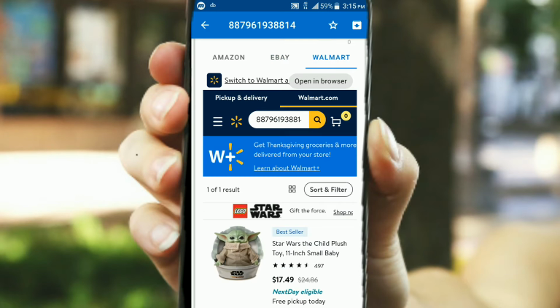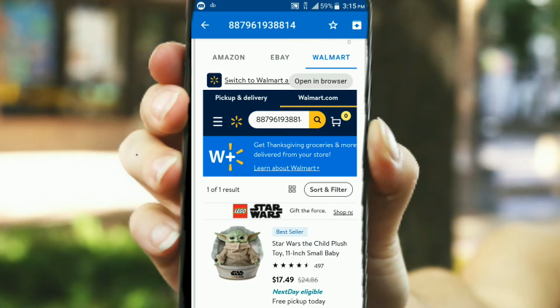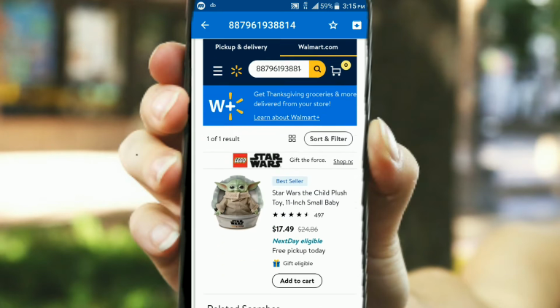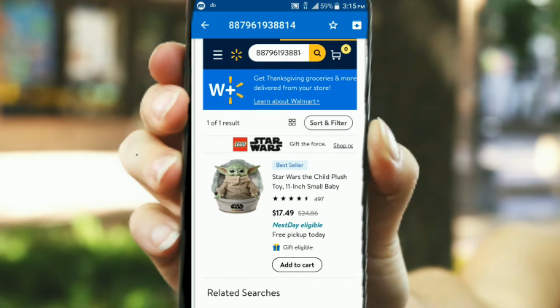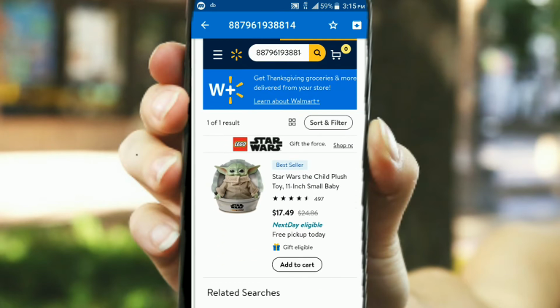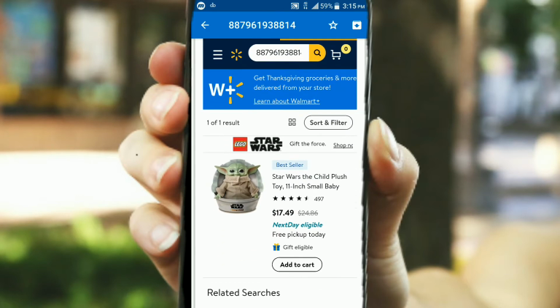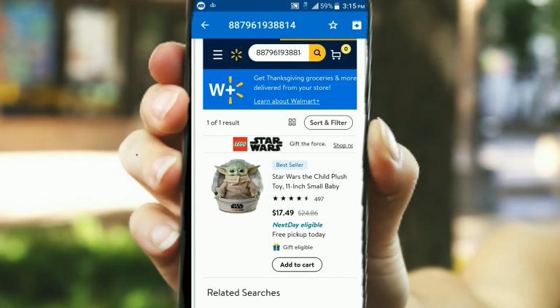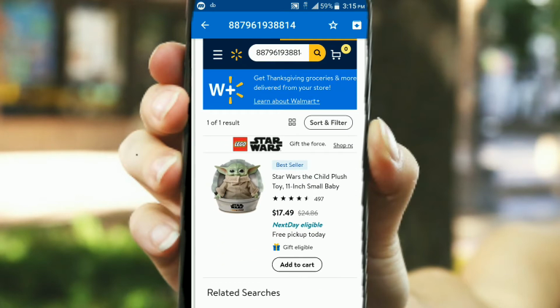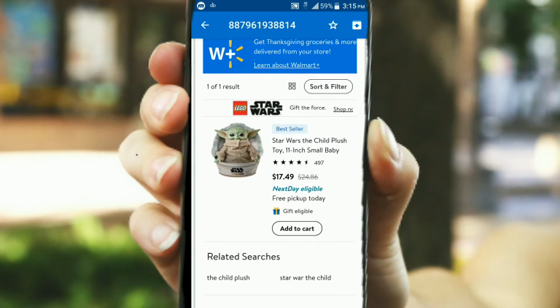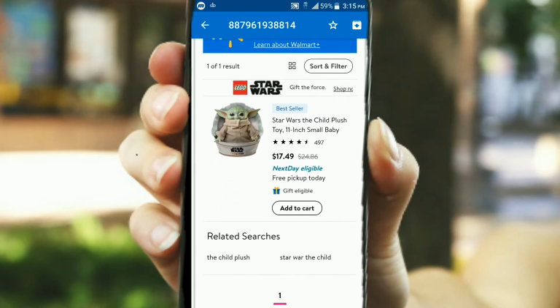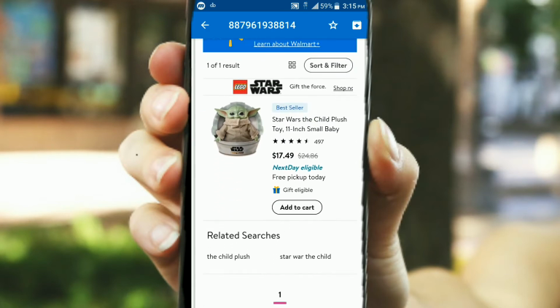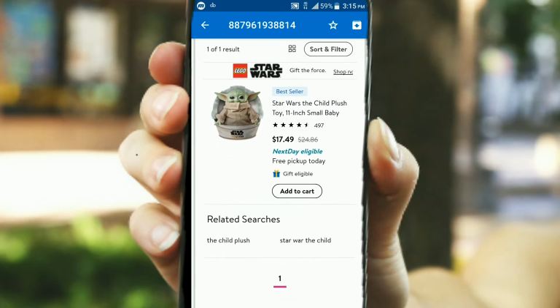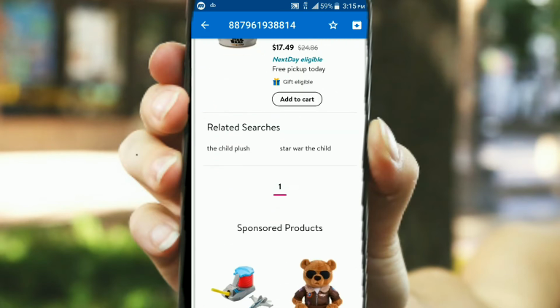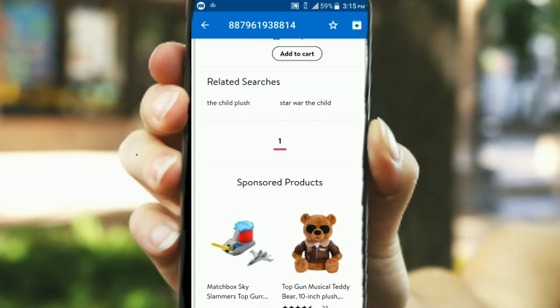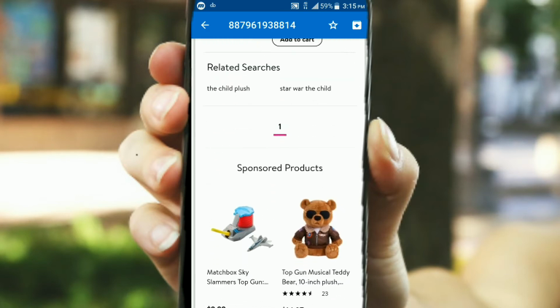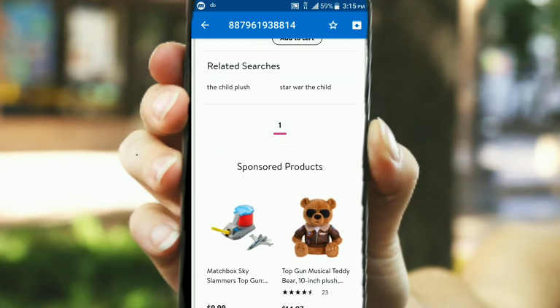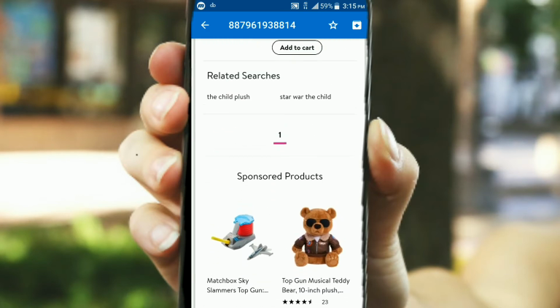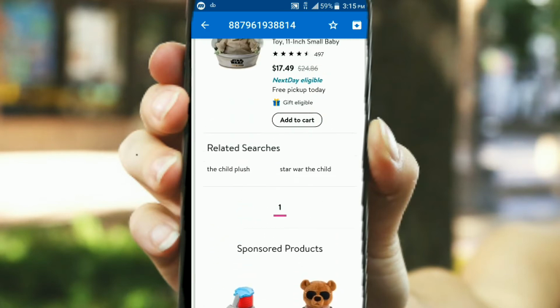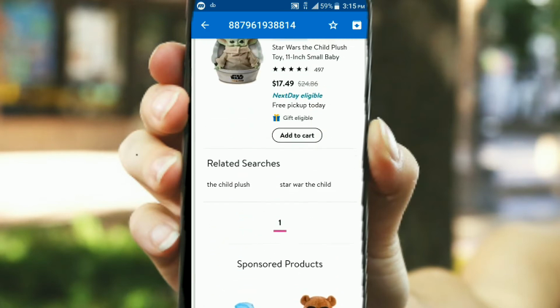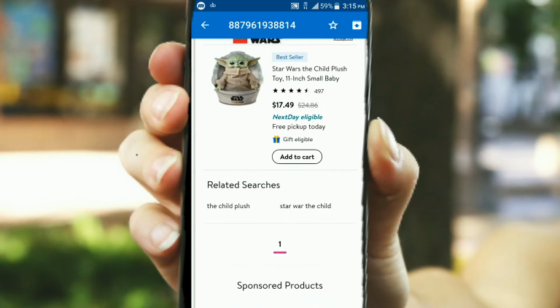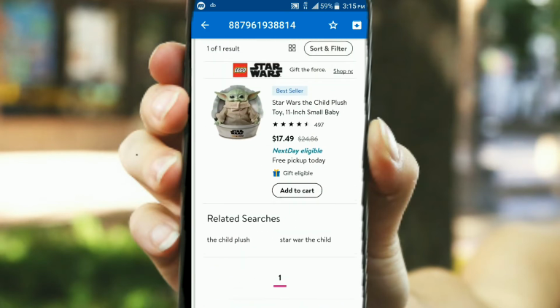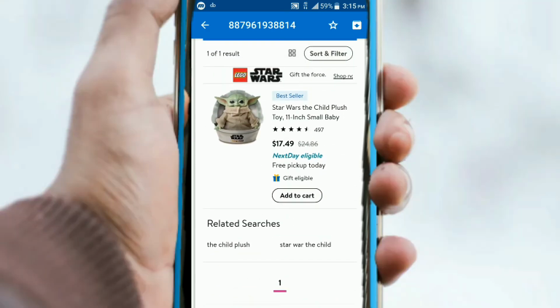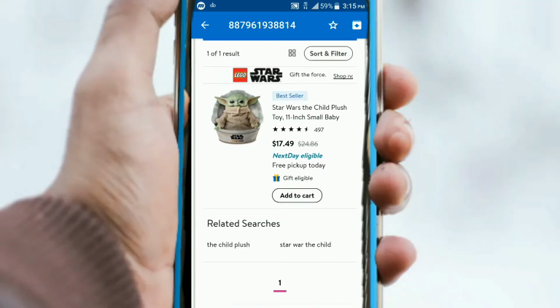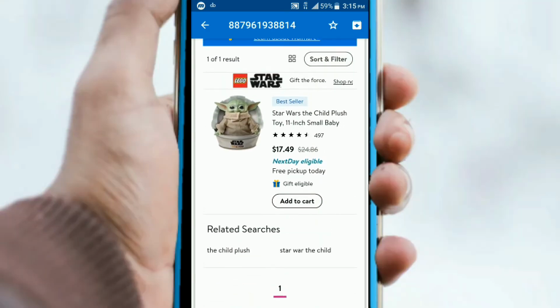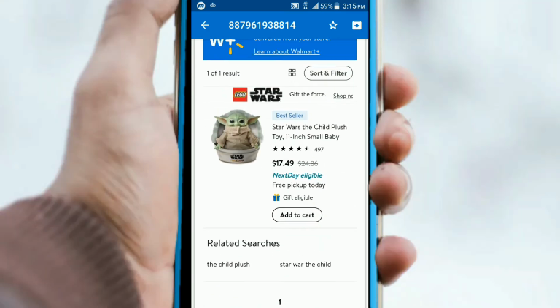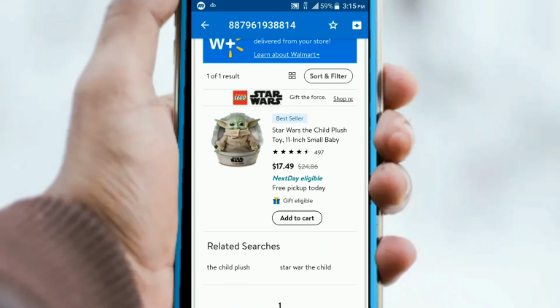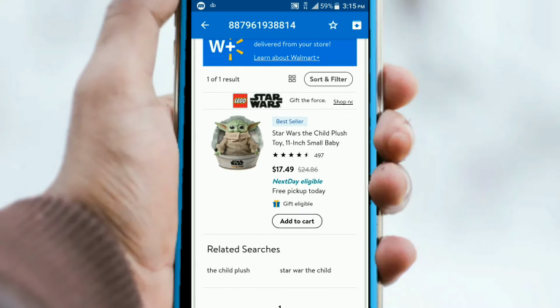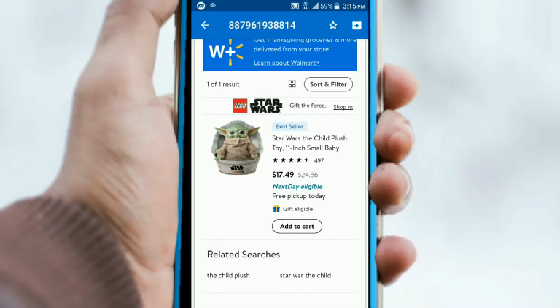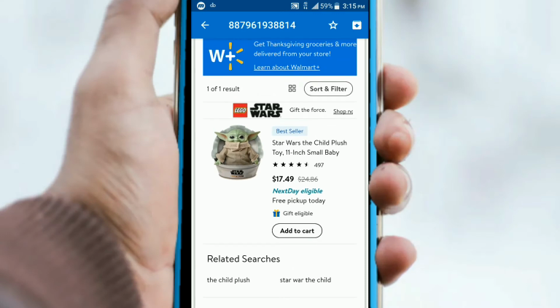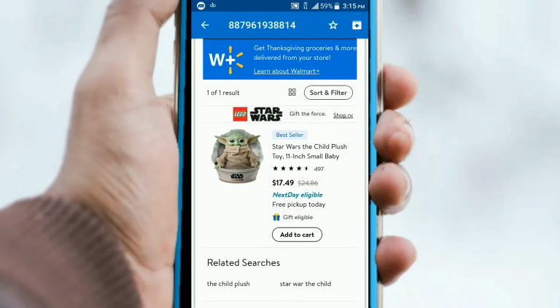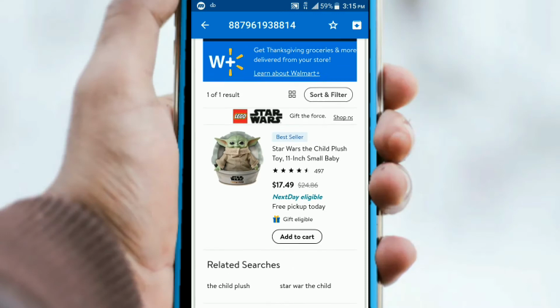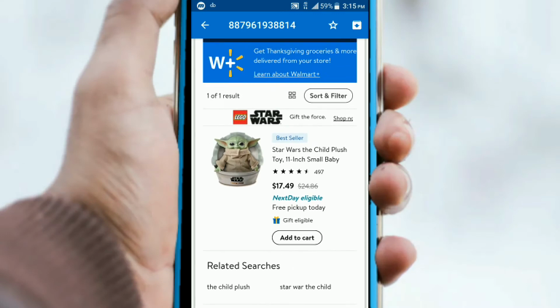Let's check Walmart. Walmart has the best deal for this particular toy — it's $17.49. You can't beat that one.